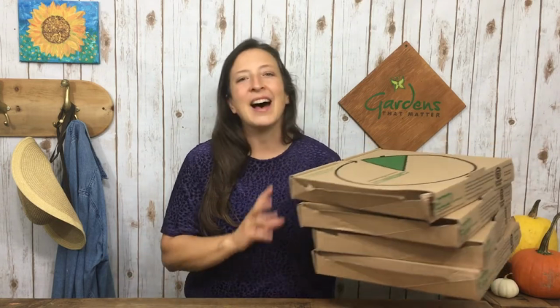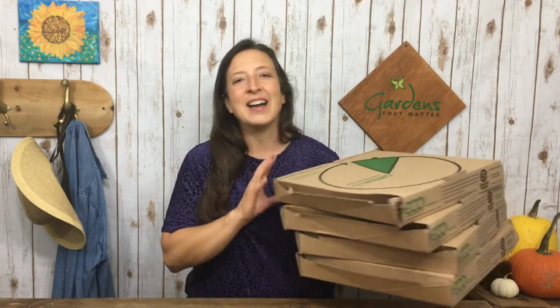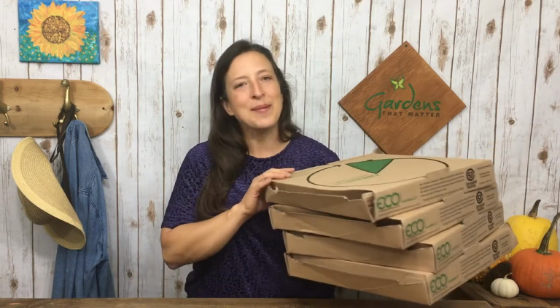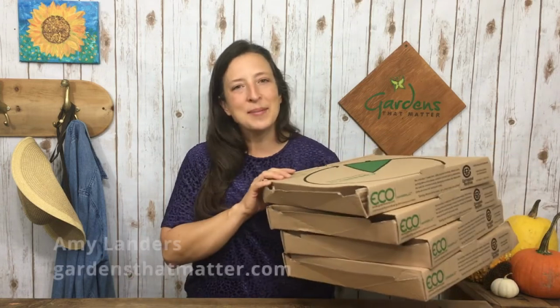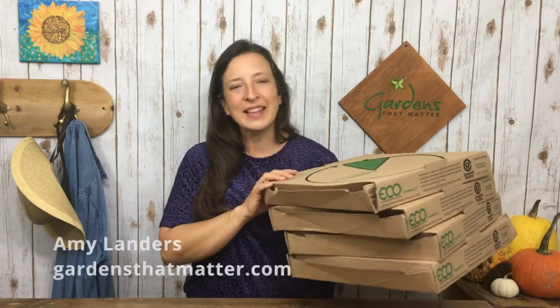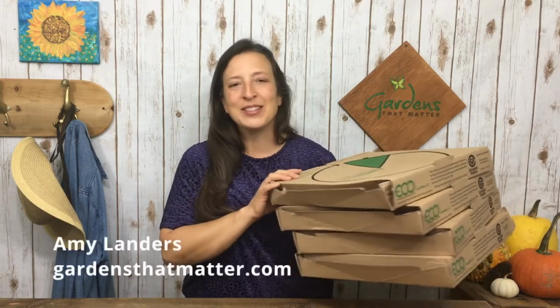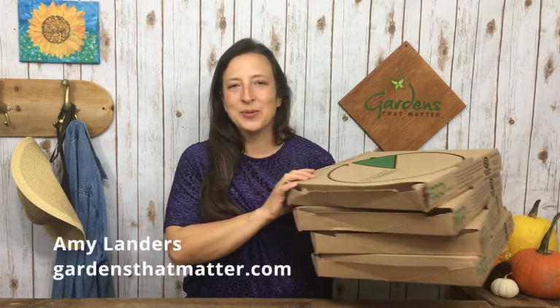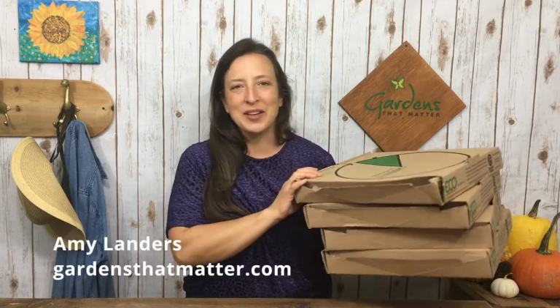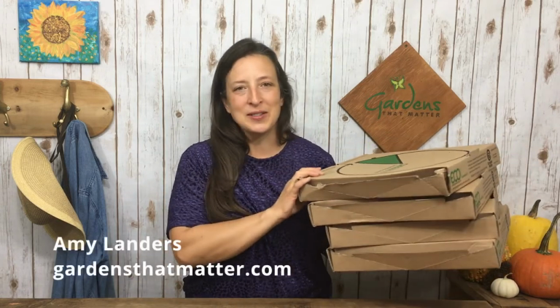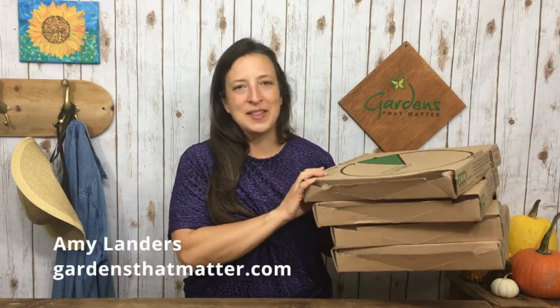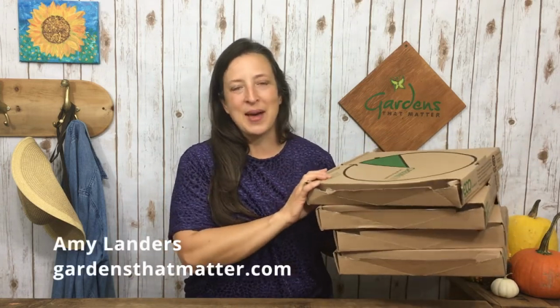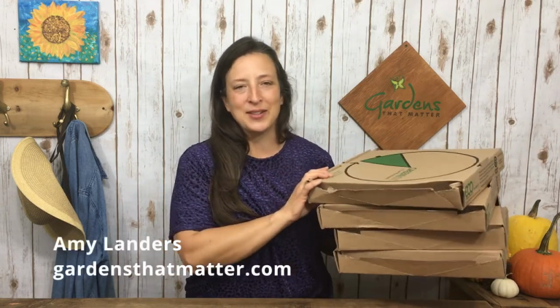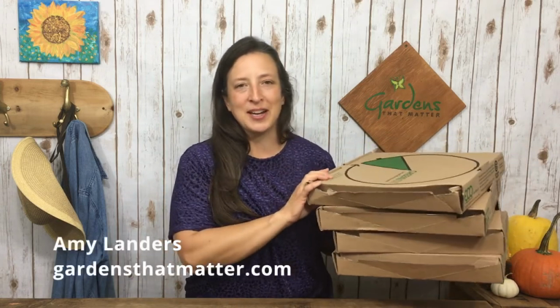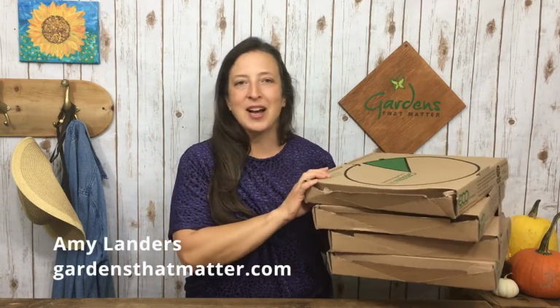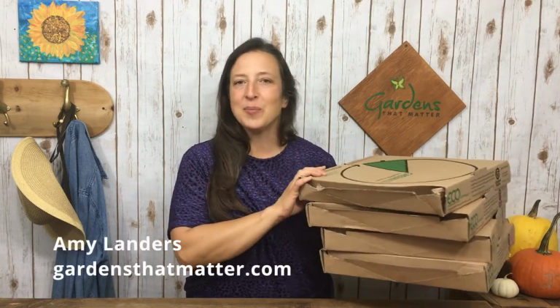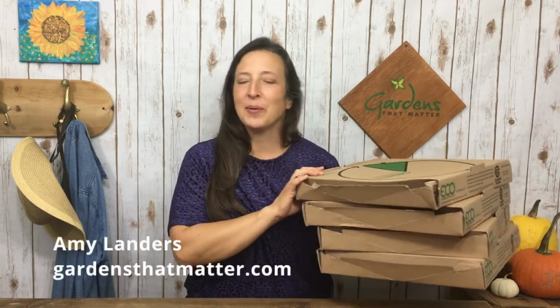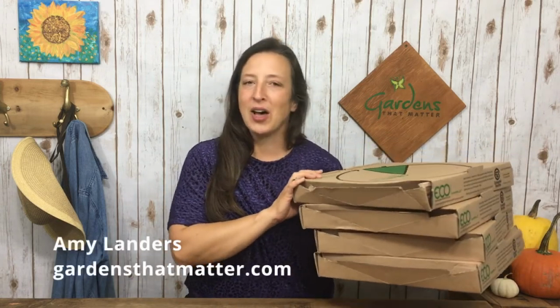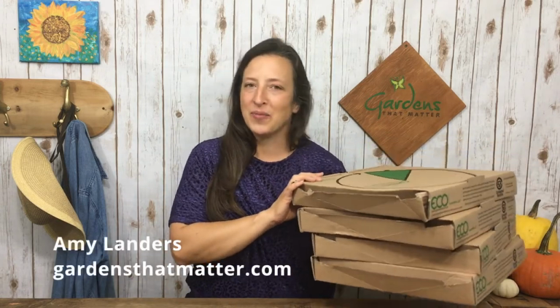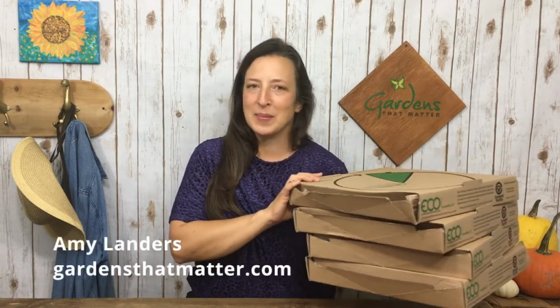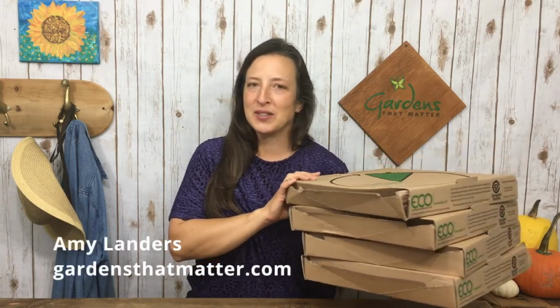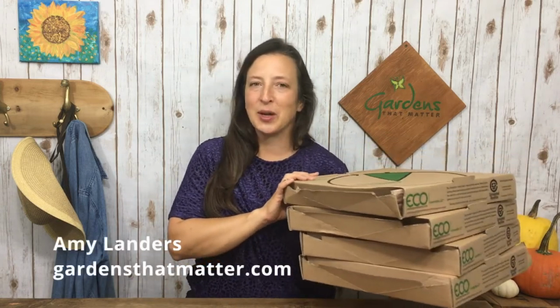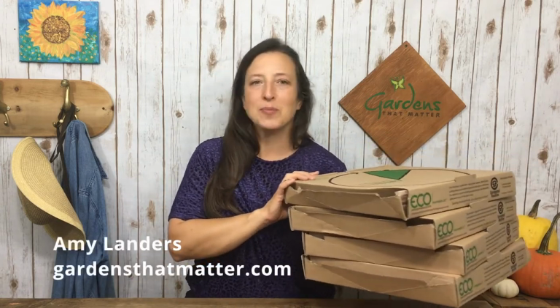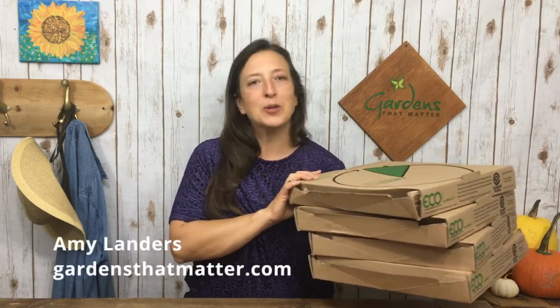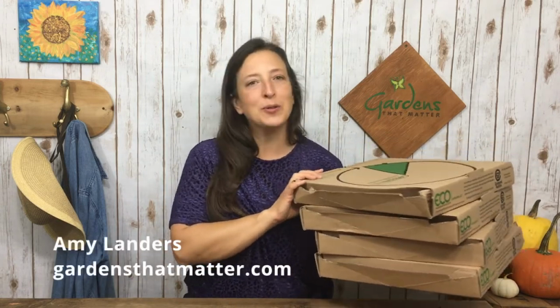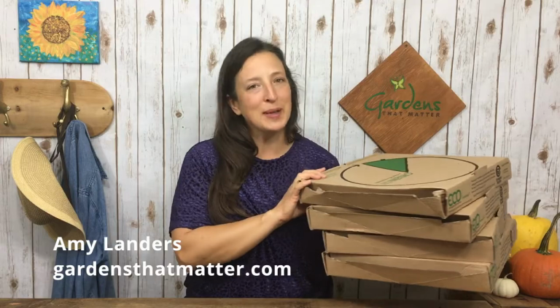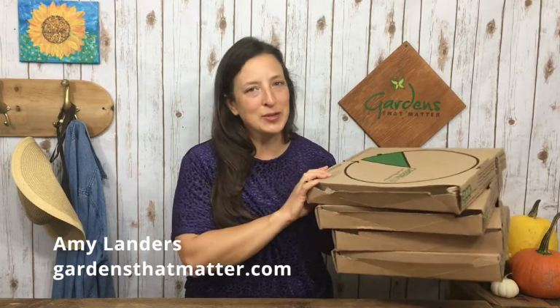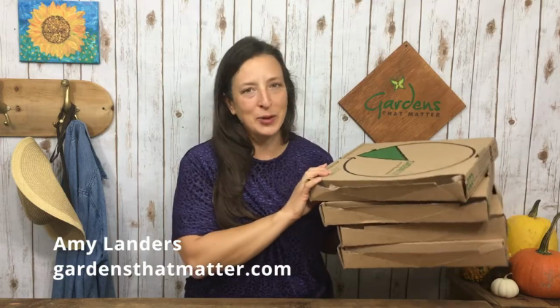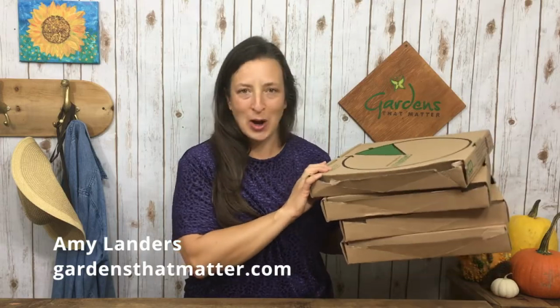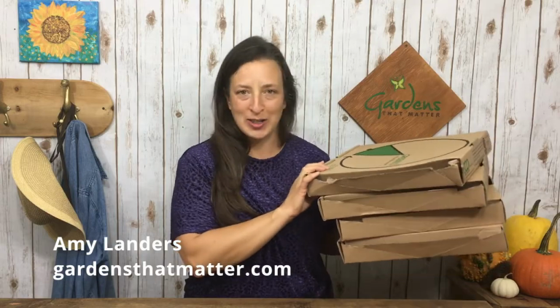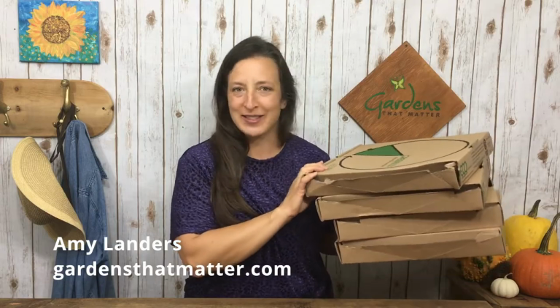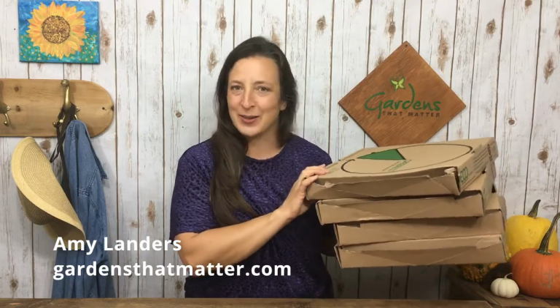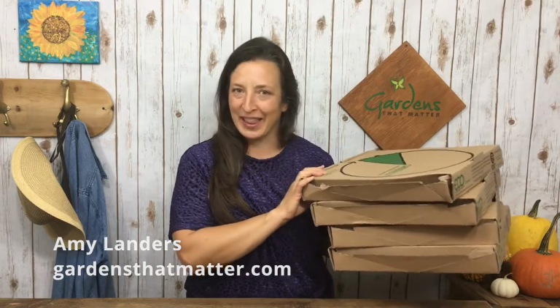Hi, I'm Amy Landers with Gardensthatmatter.com, where we help families create beautiful, bountiful gardens together.